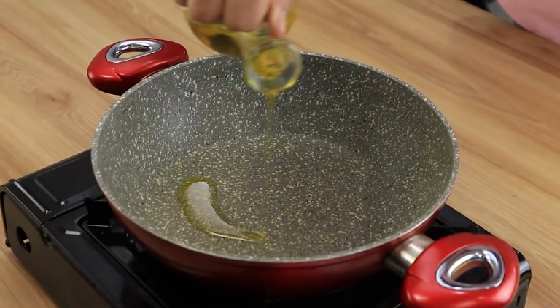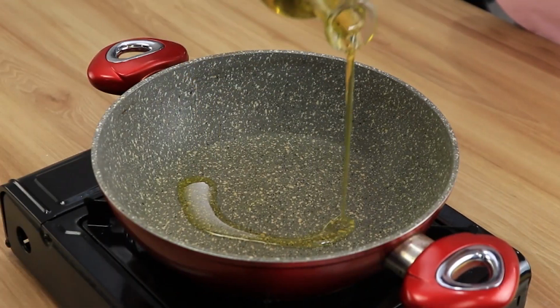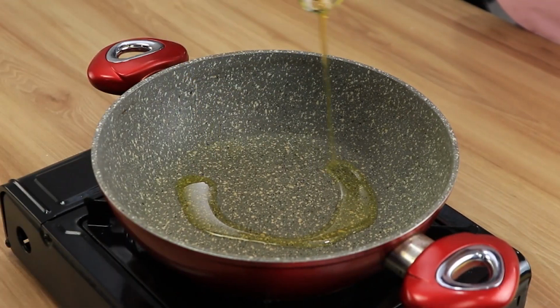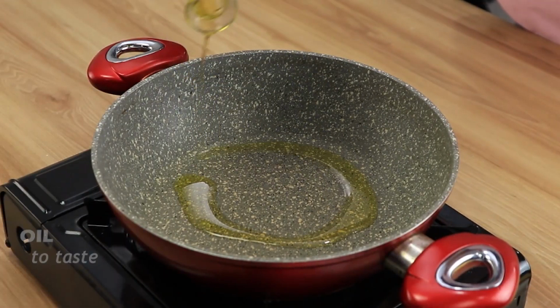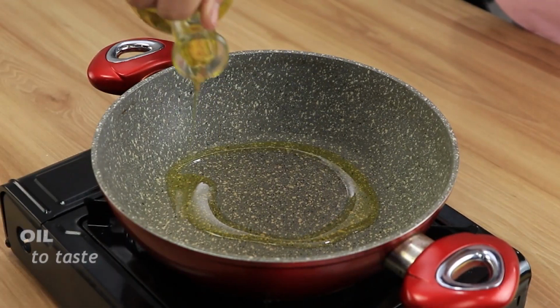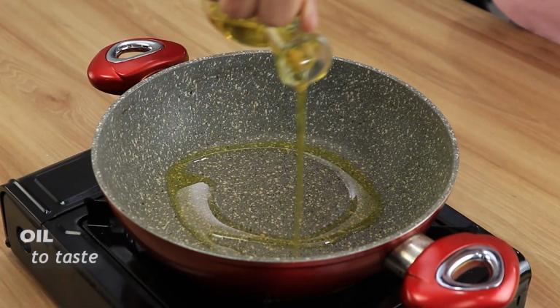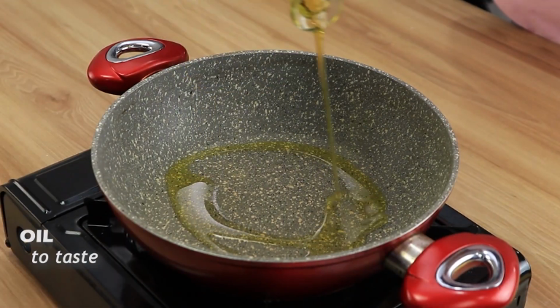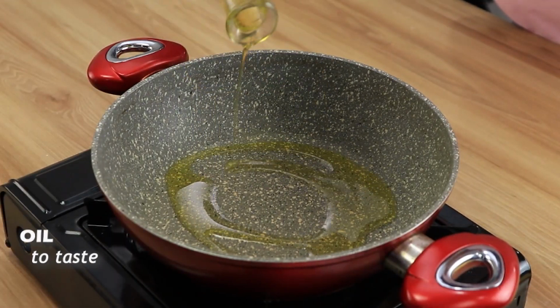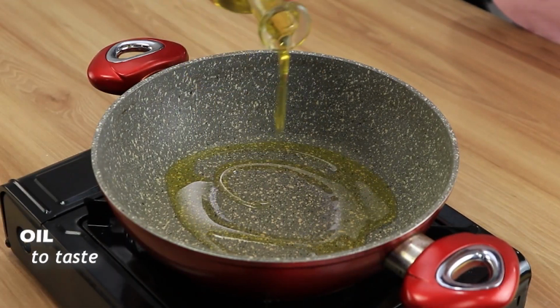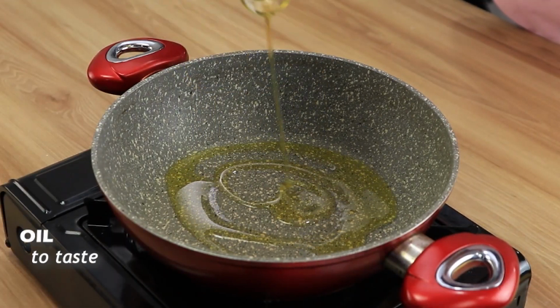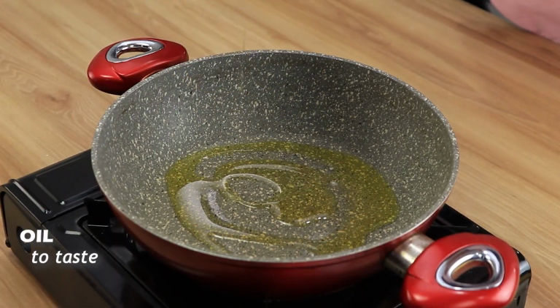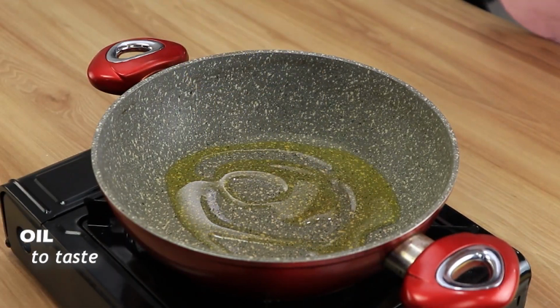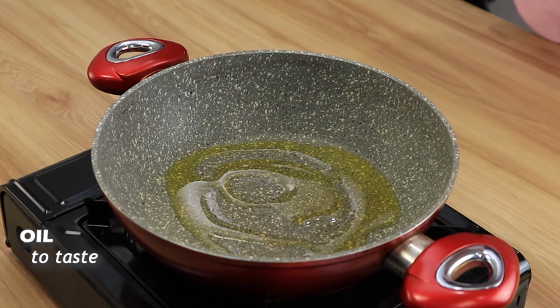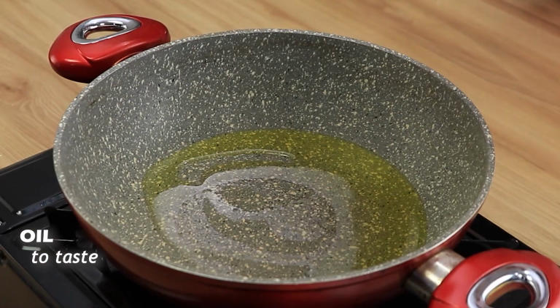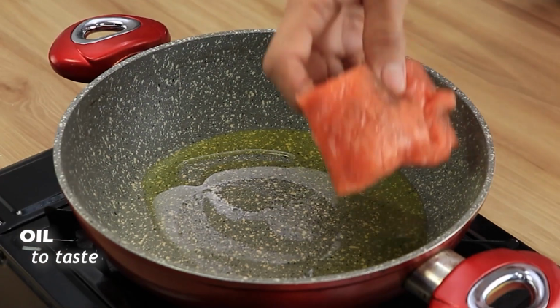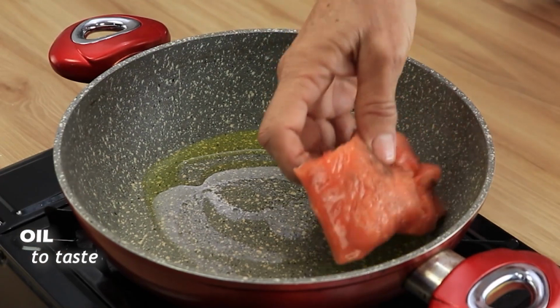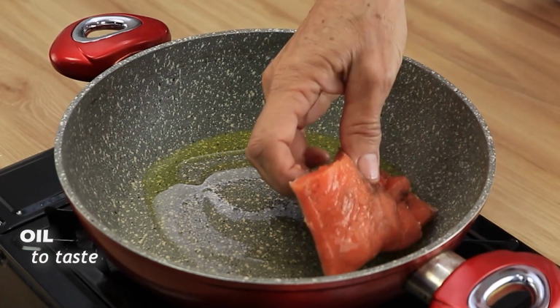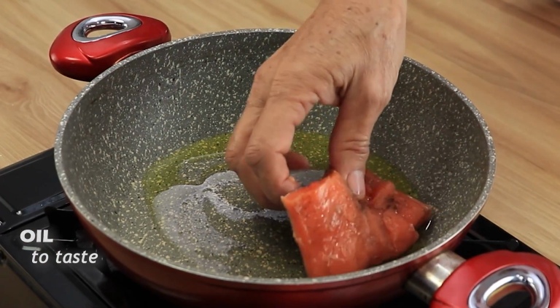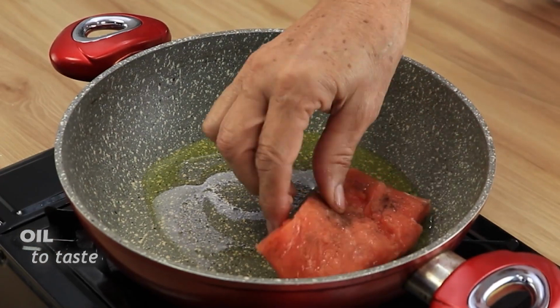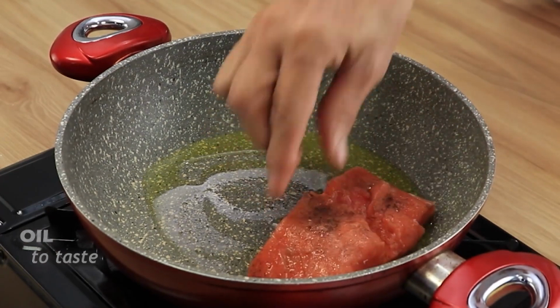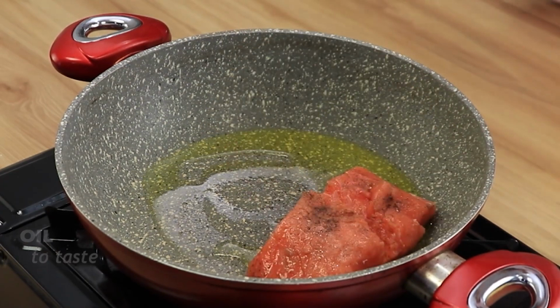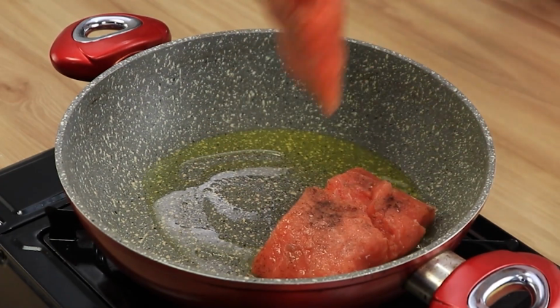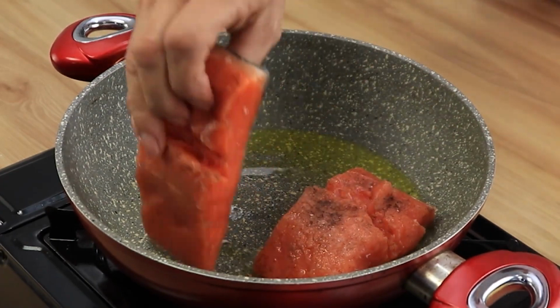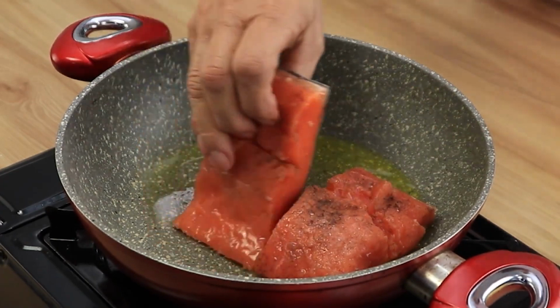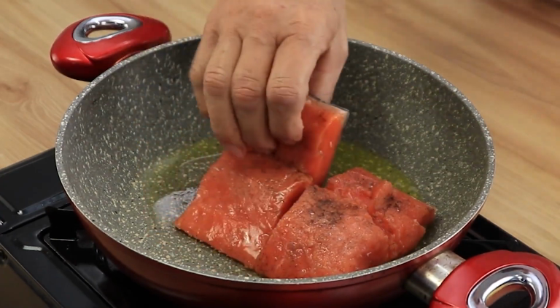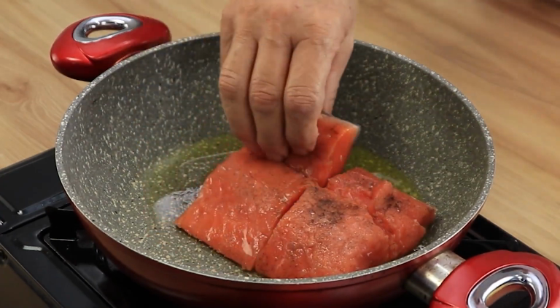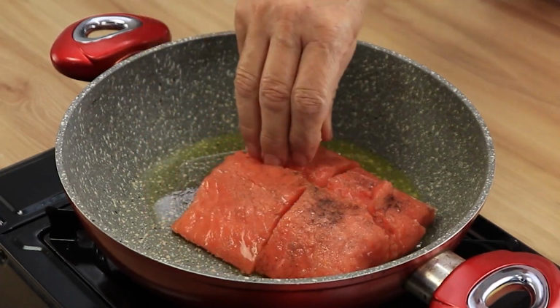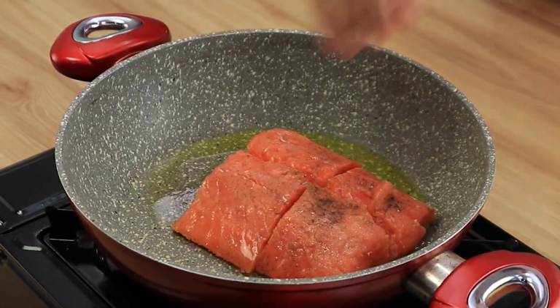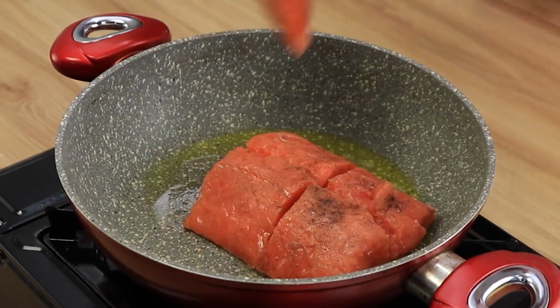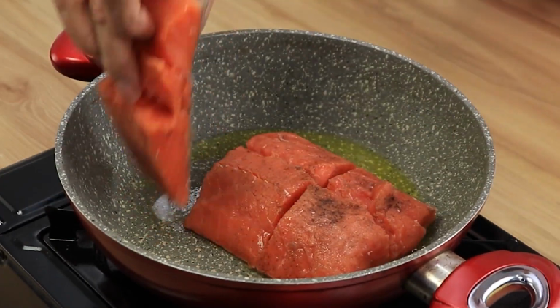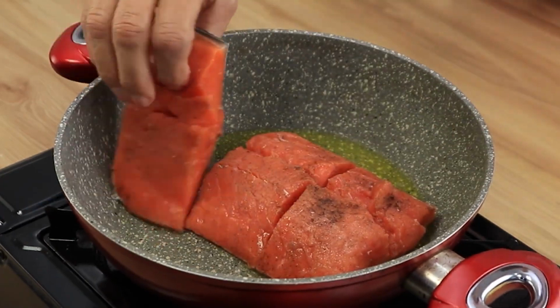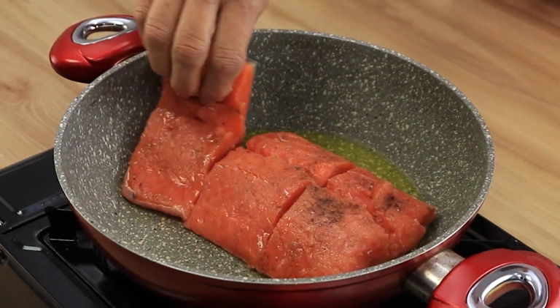In a frying pan, add a little oil. We will fry our fish for two minutes on both sides.